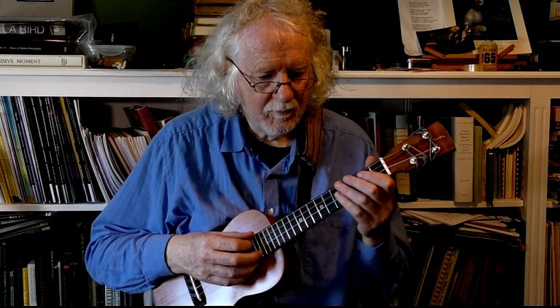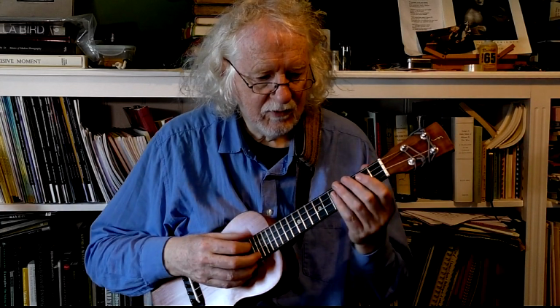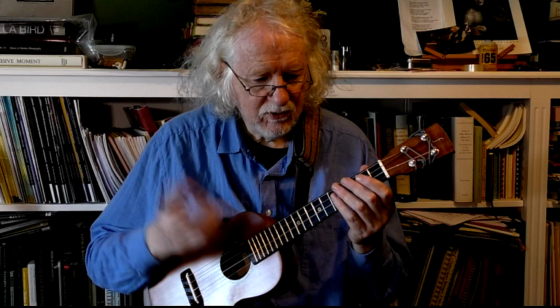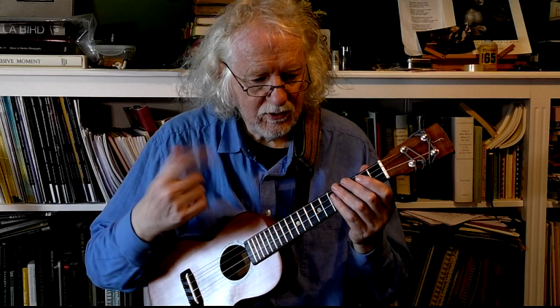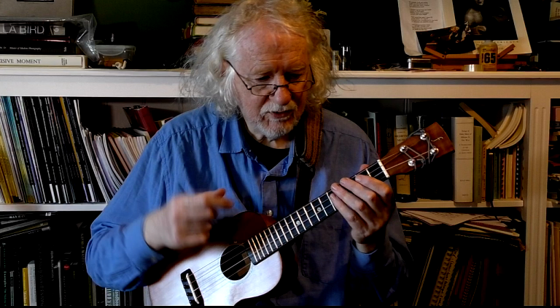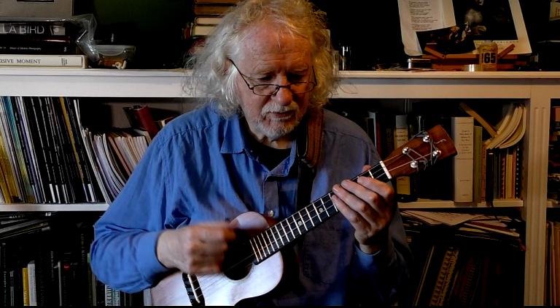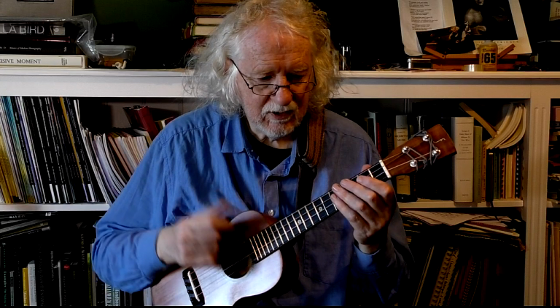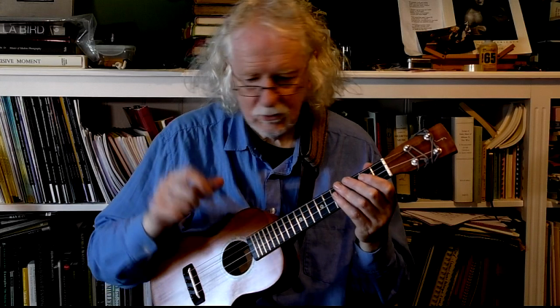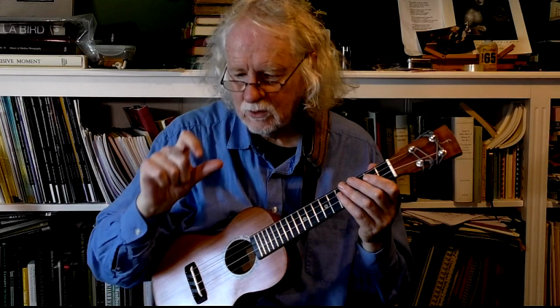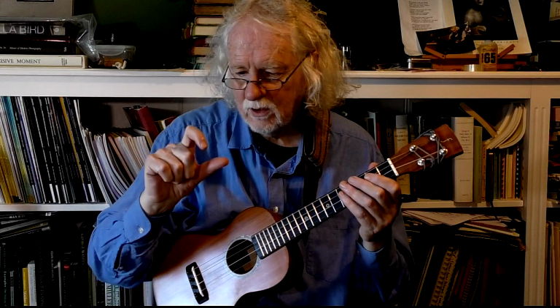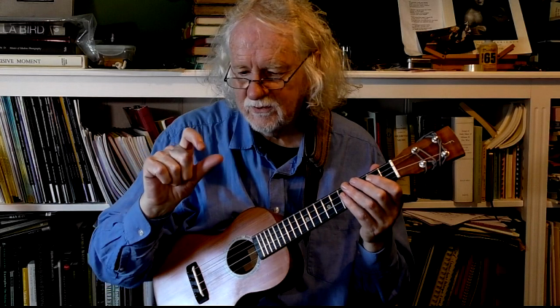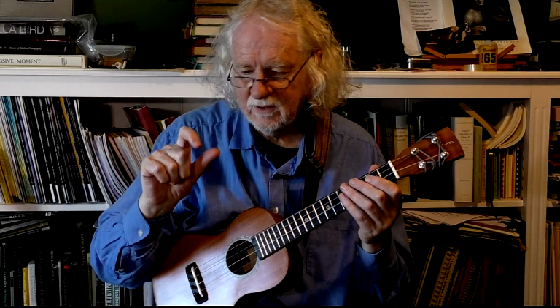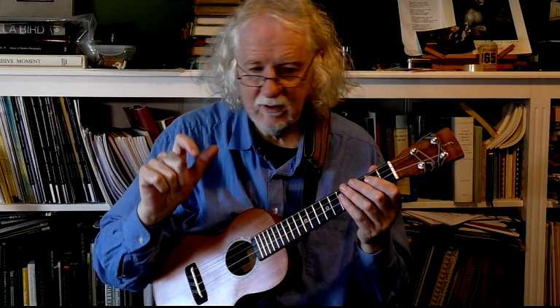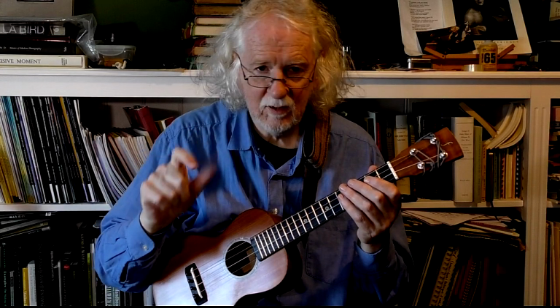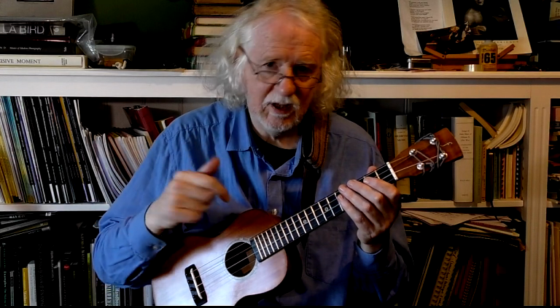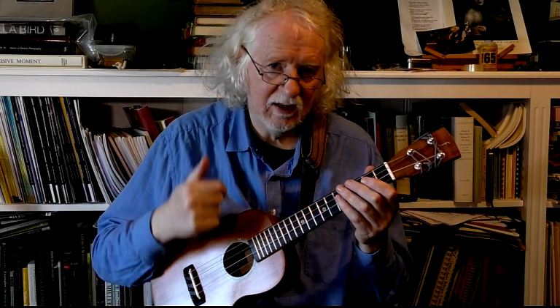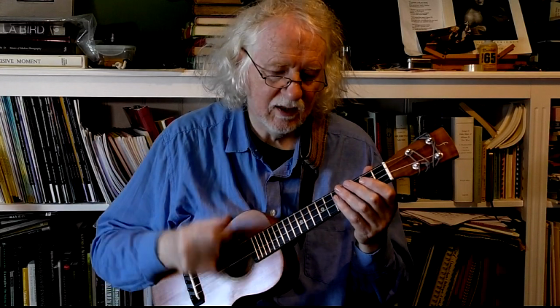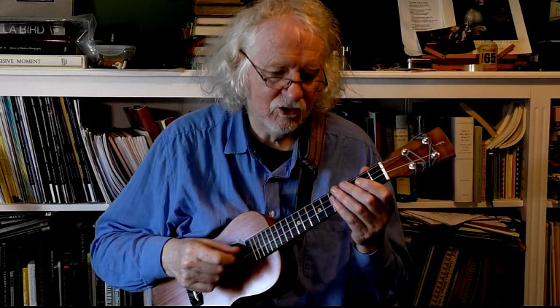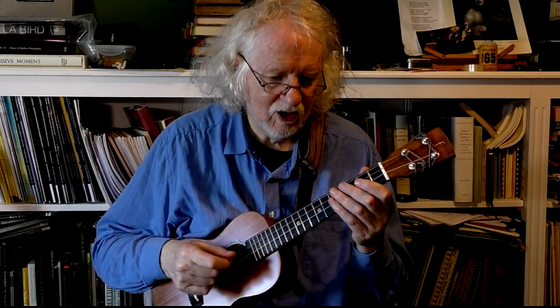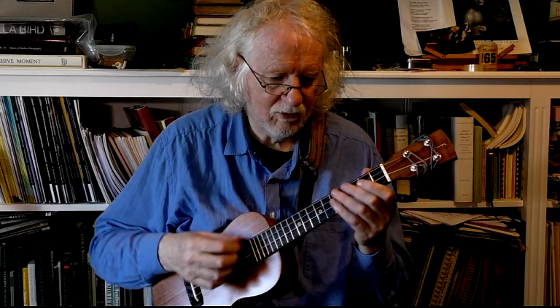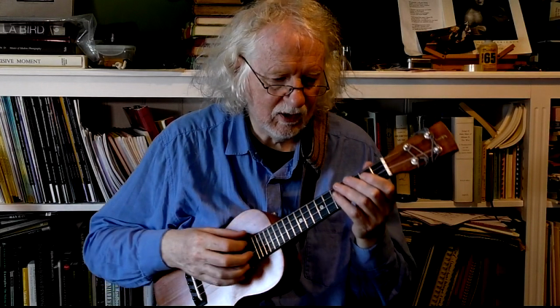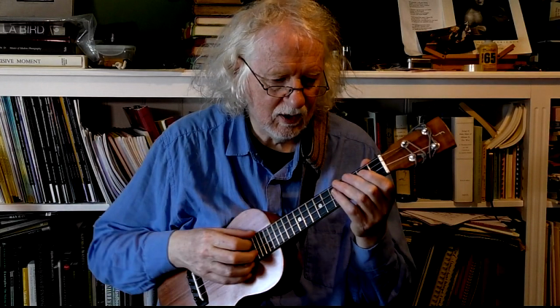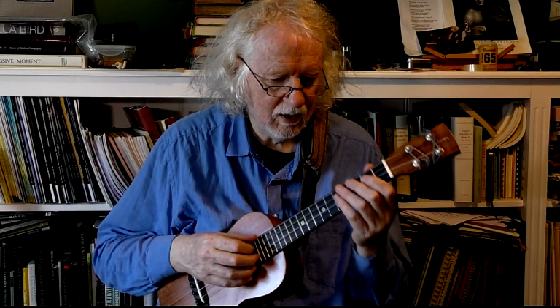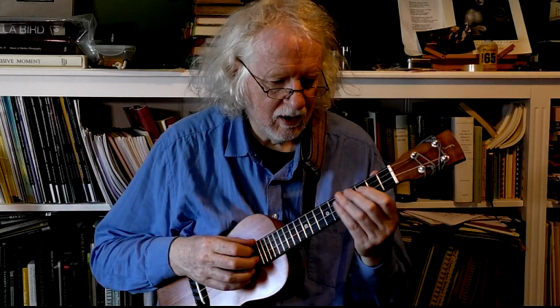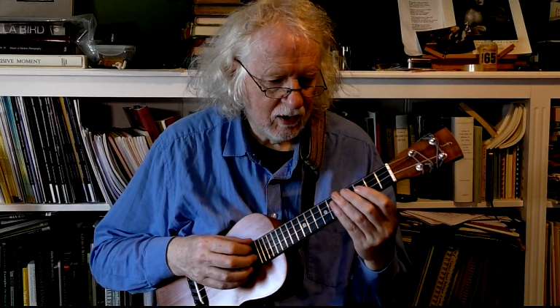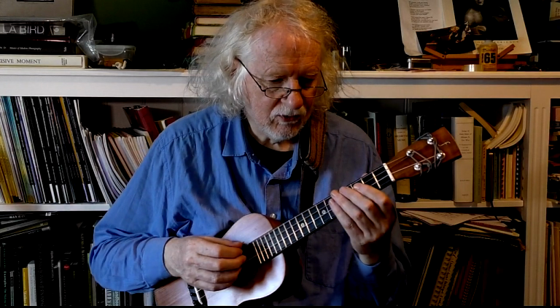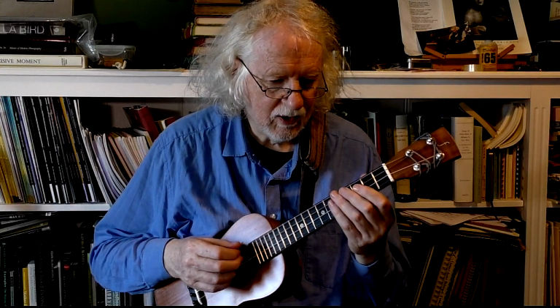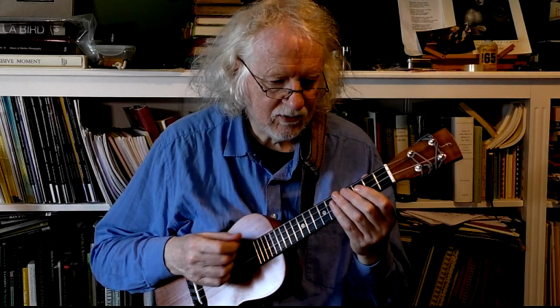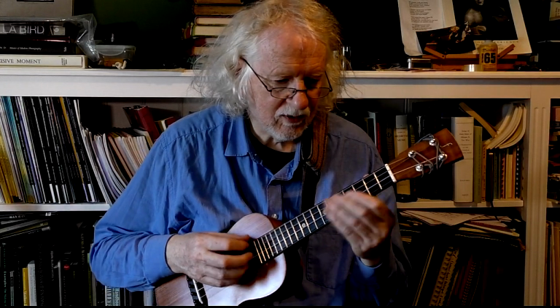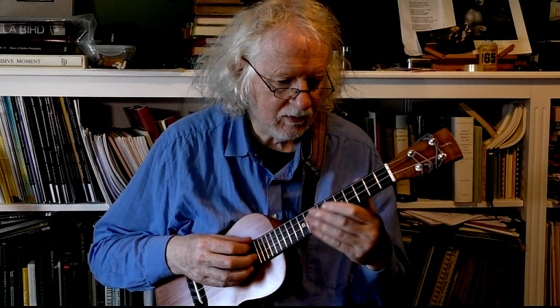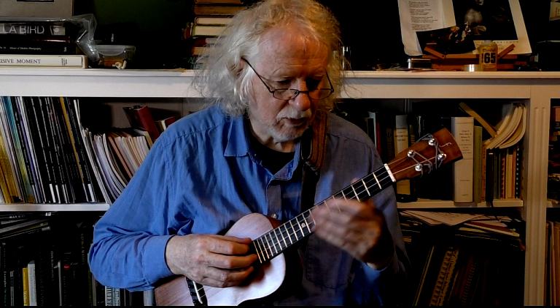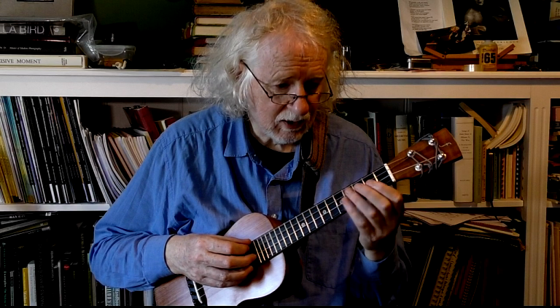If you saw the first video, we're alternating thumb and index generally. So, exercise one.